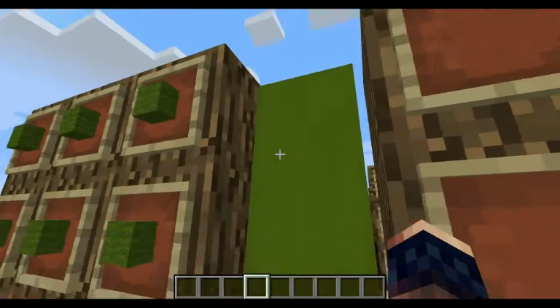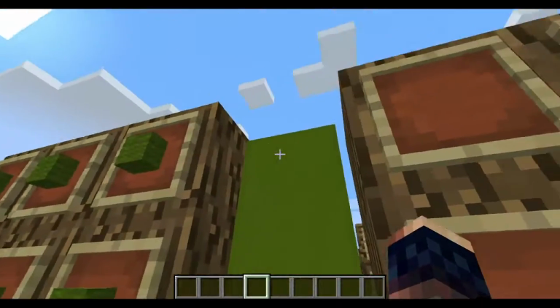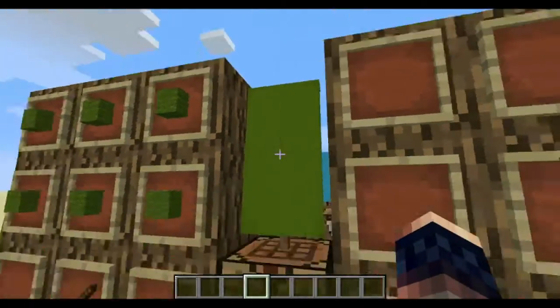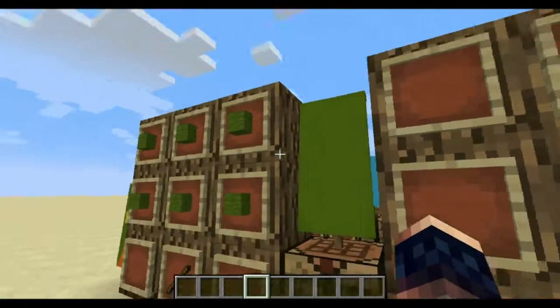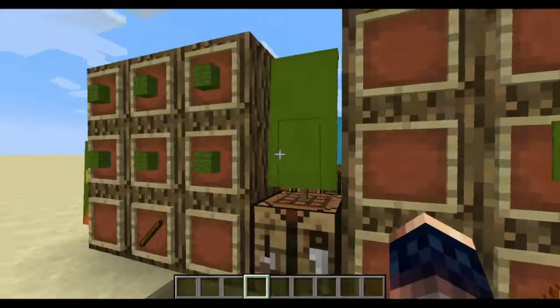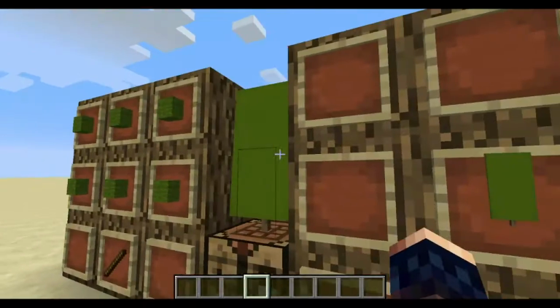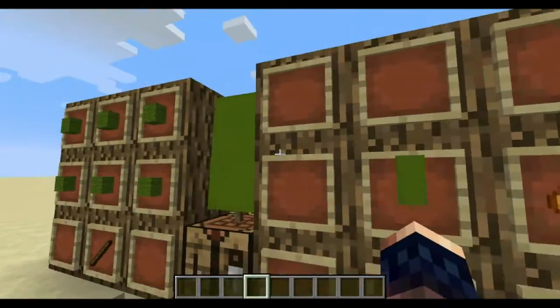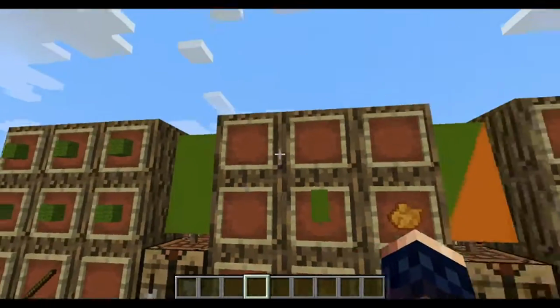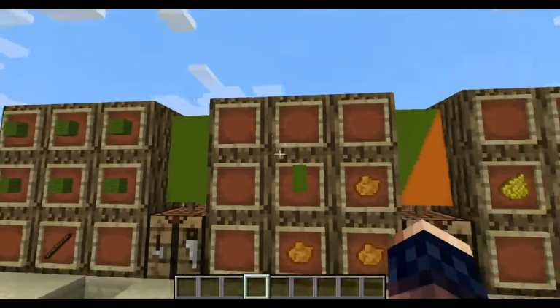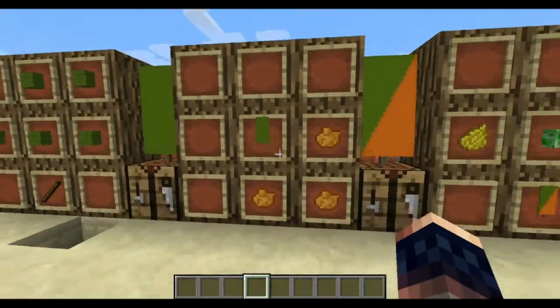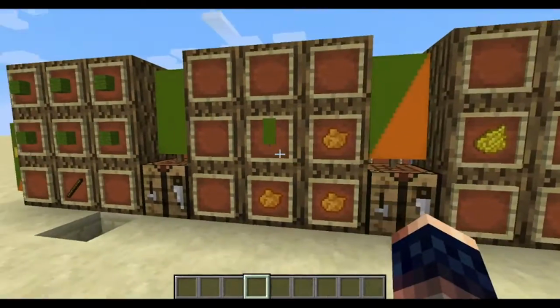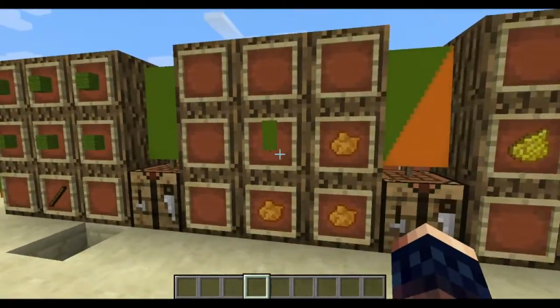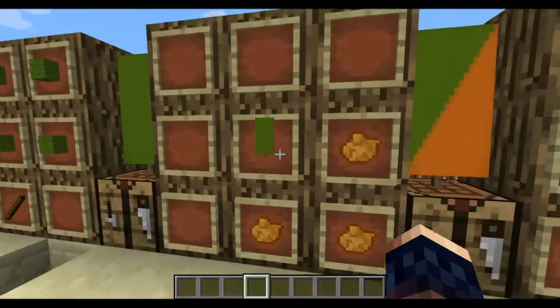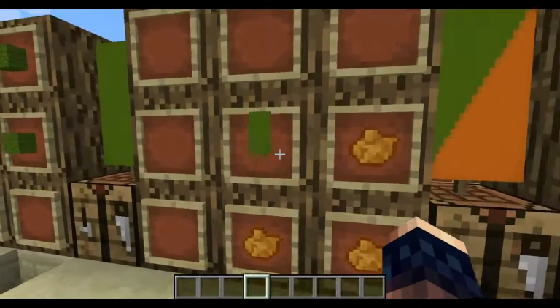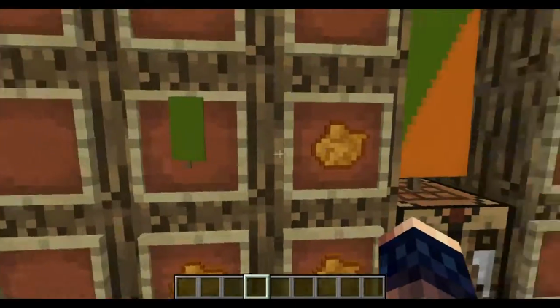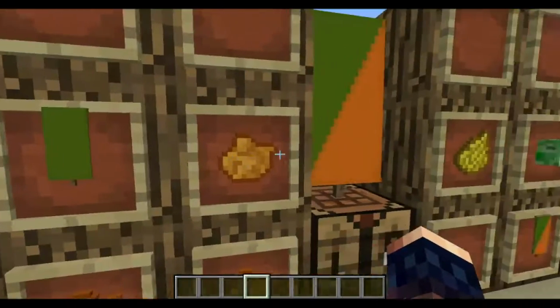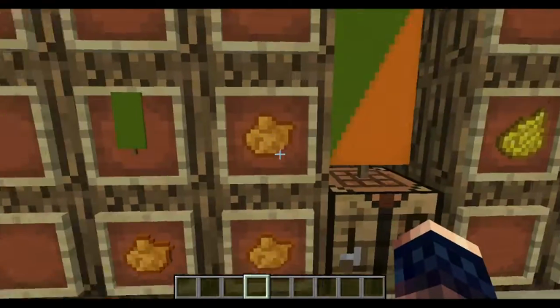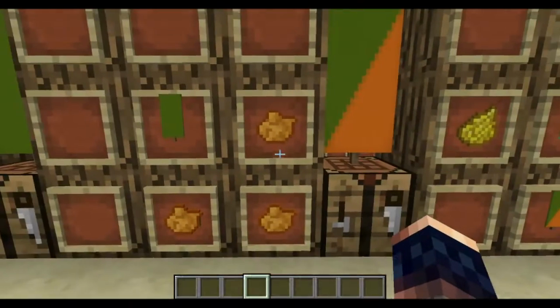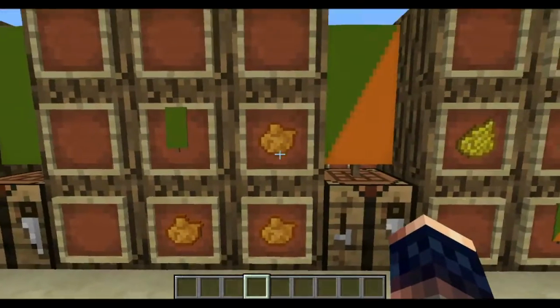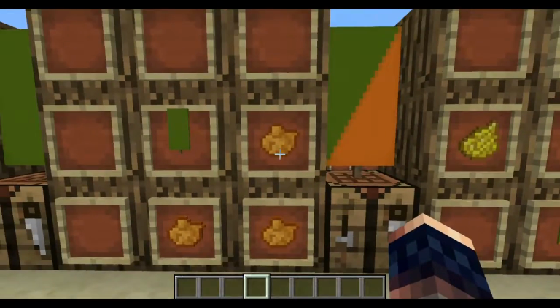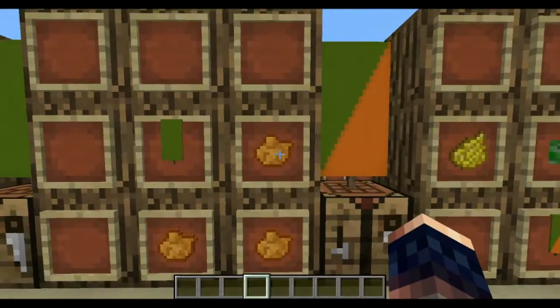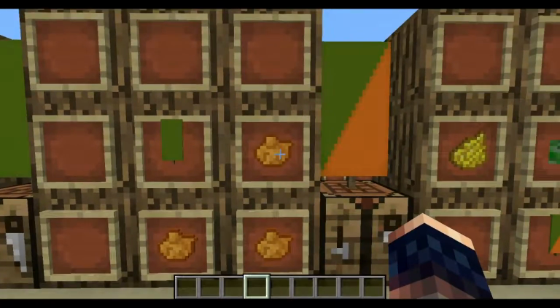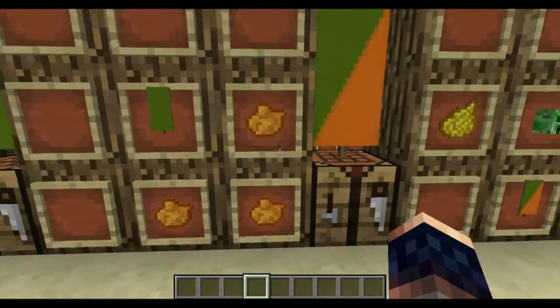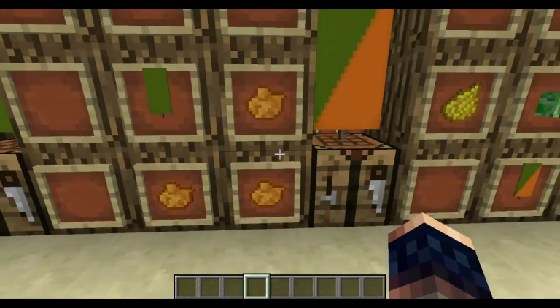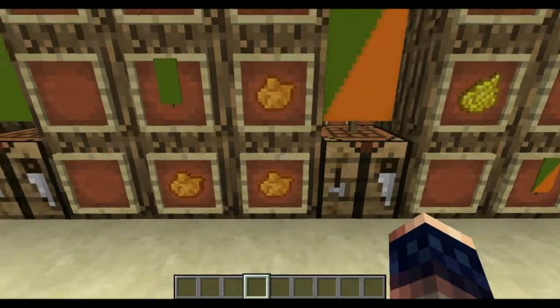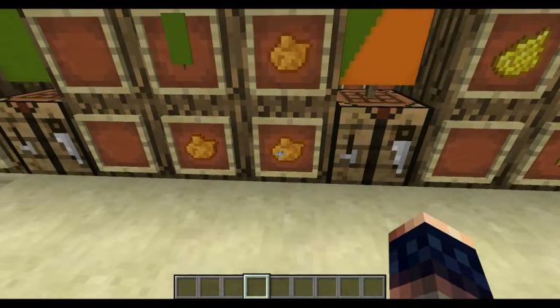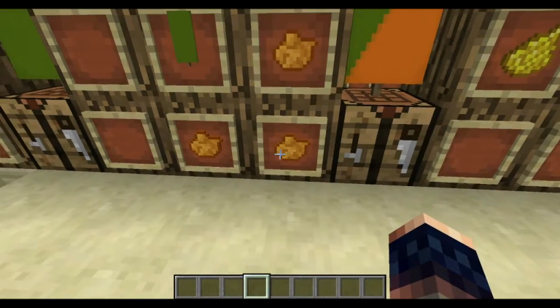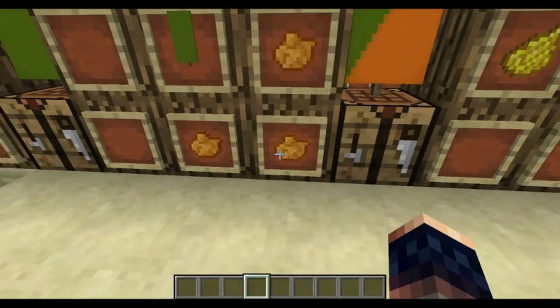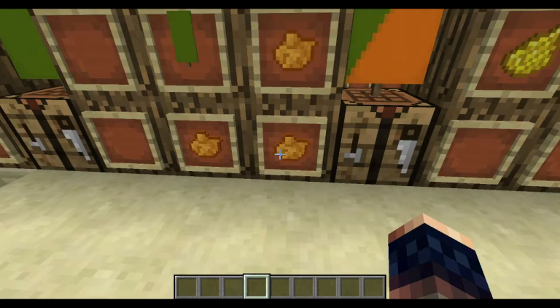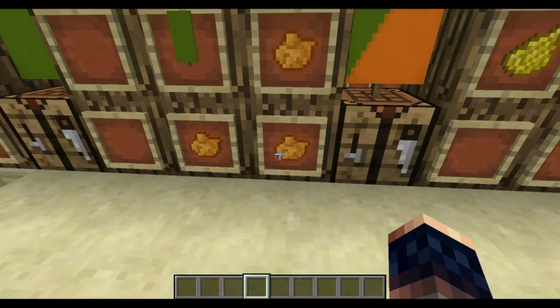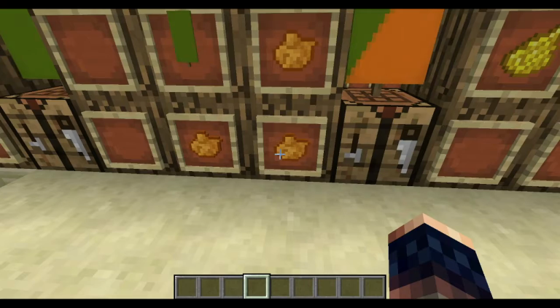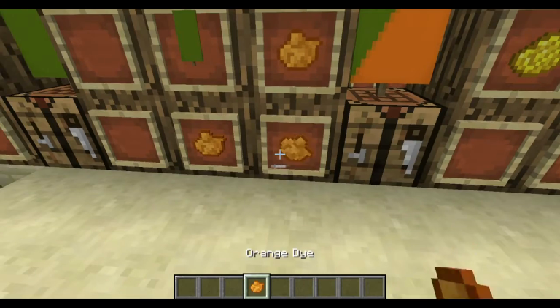Then you create your banner. Put your banner like this, then put your orange dye like this.